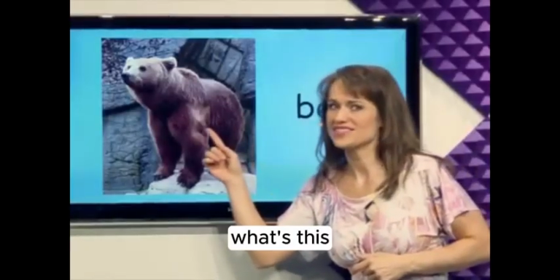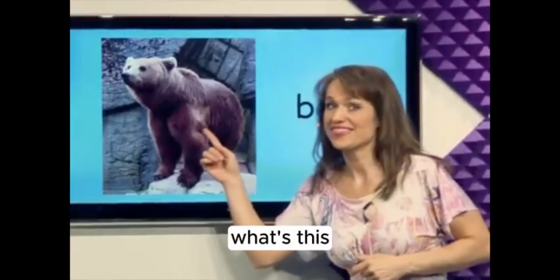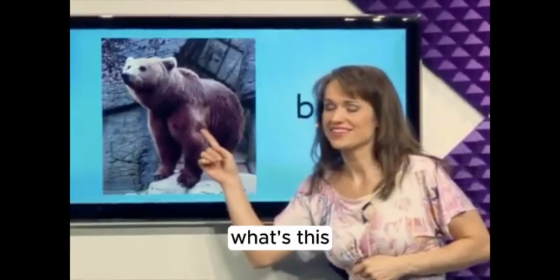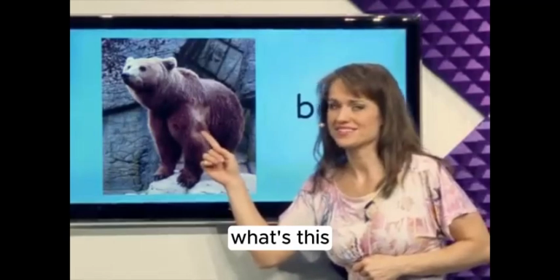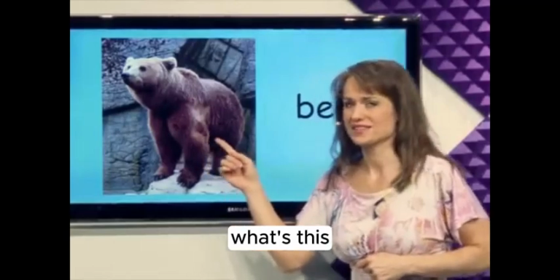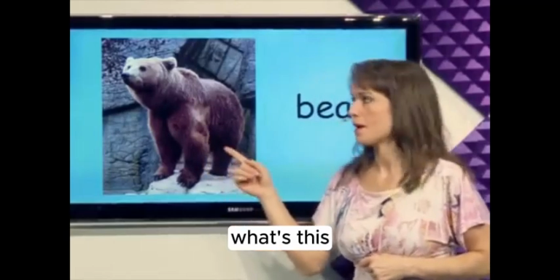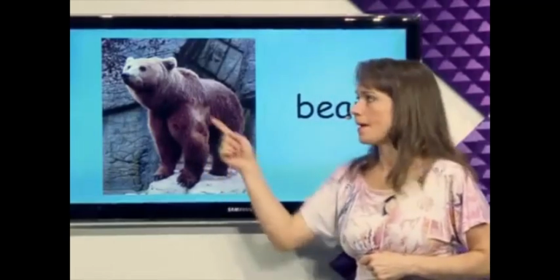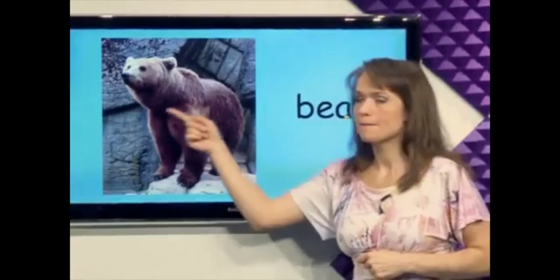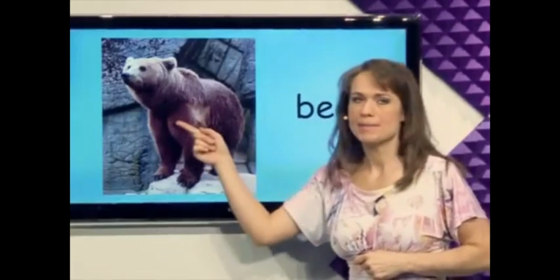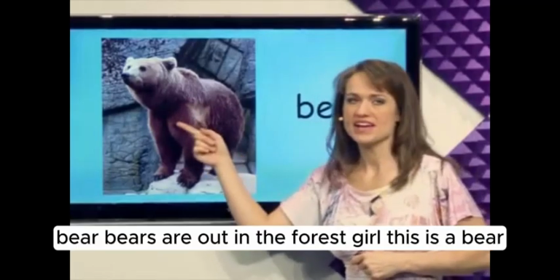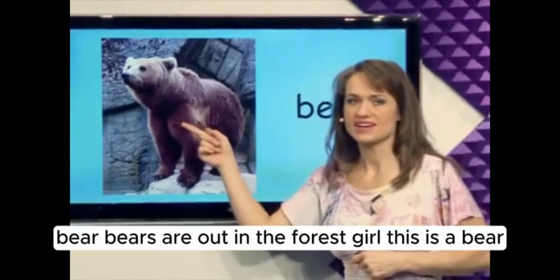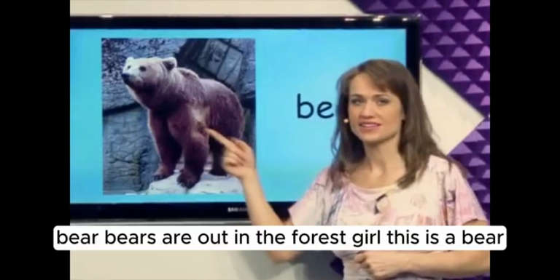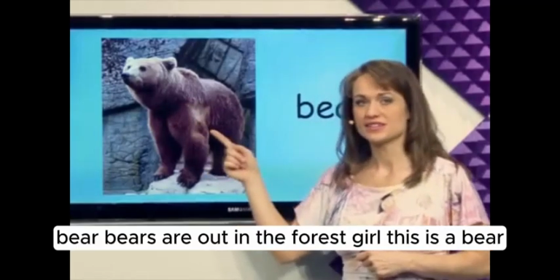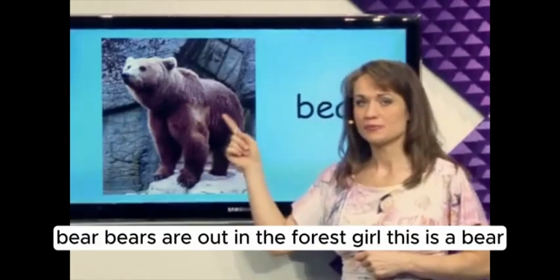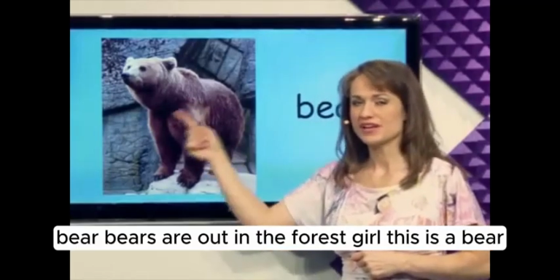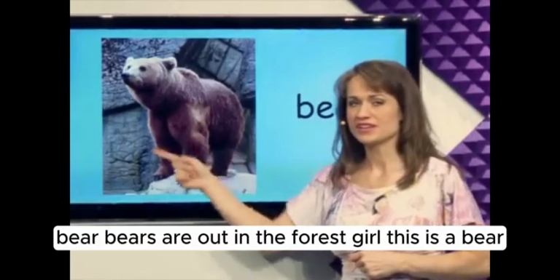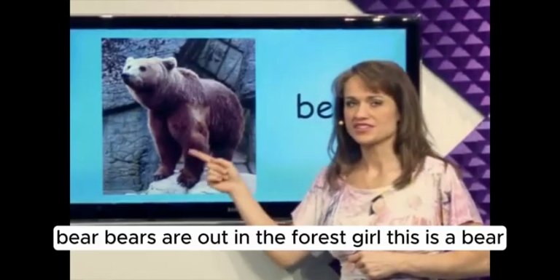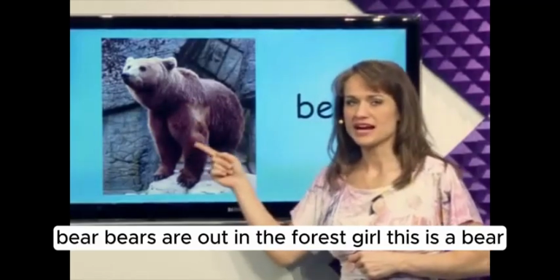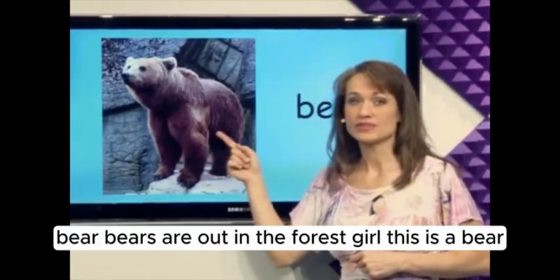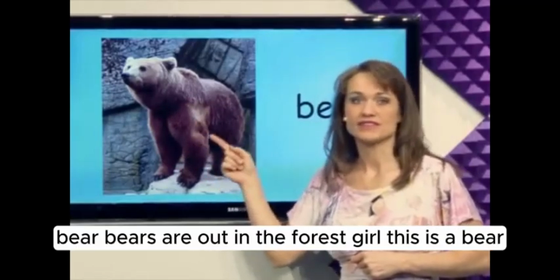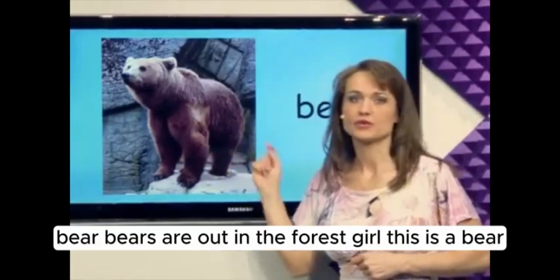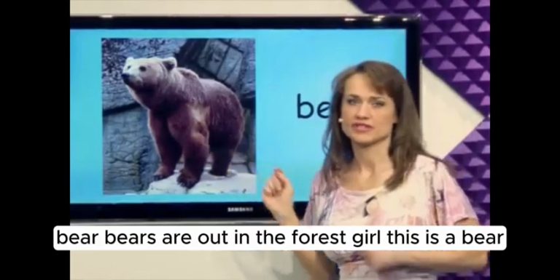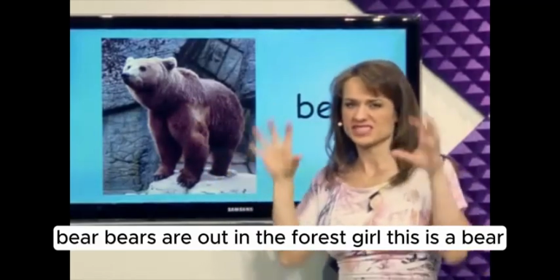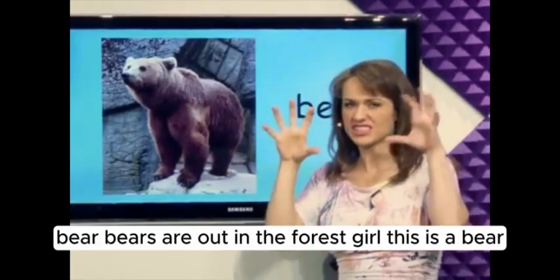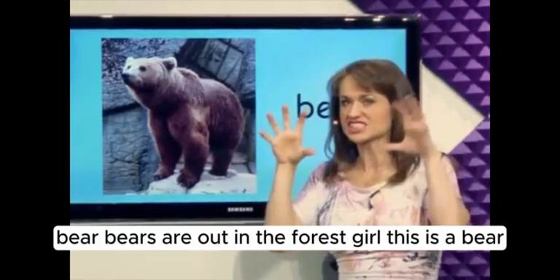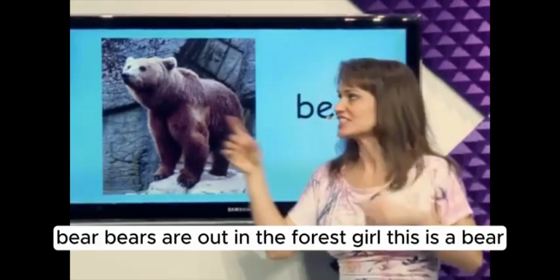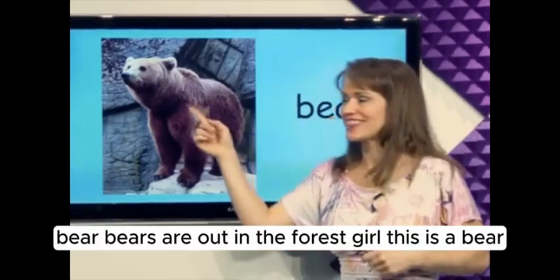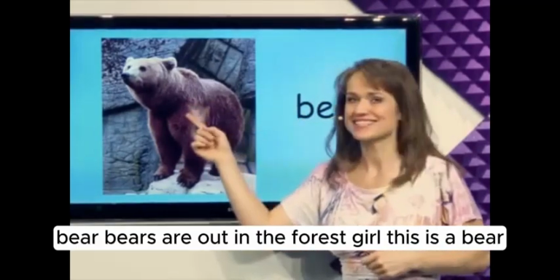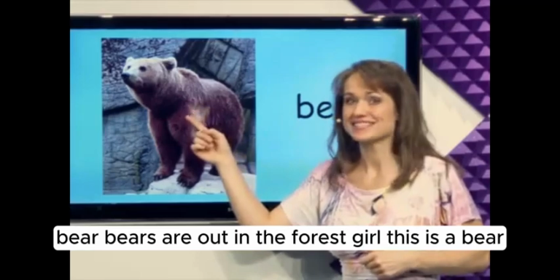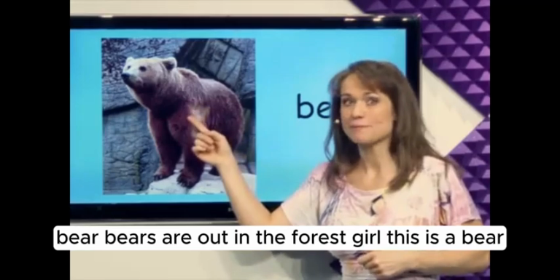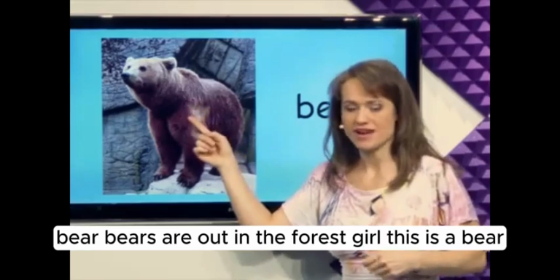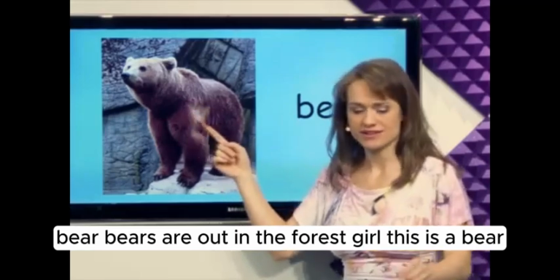What's this? Bear. Bears are out in the forest, grr. This is a bear.